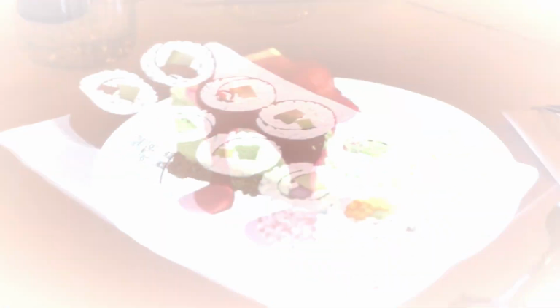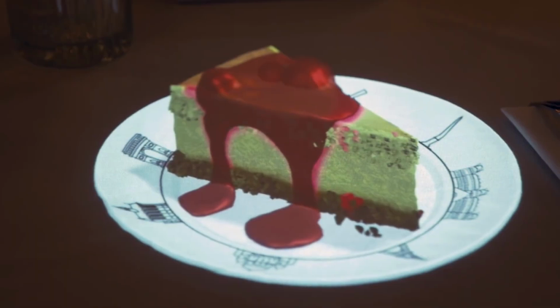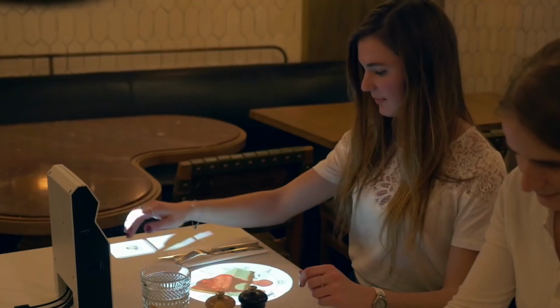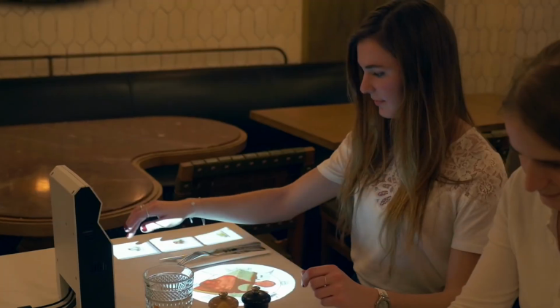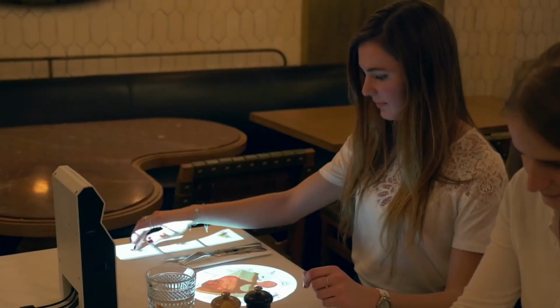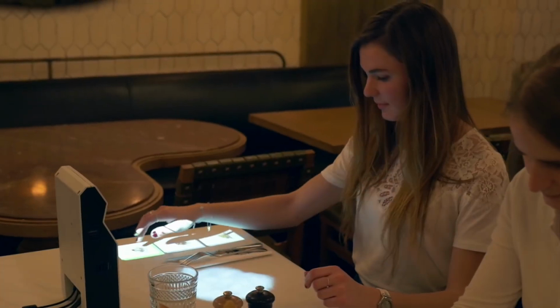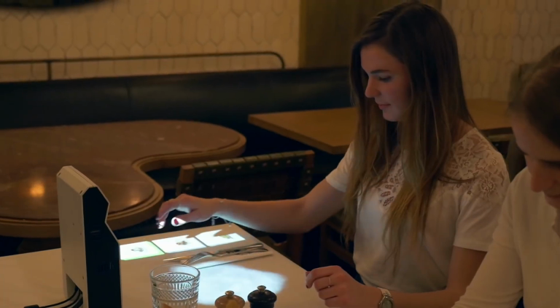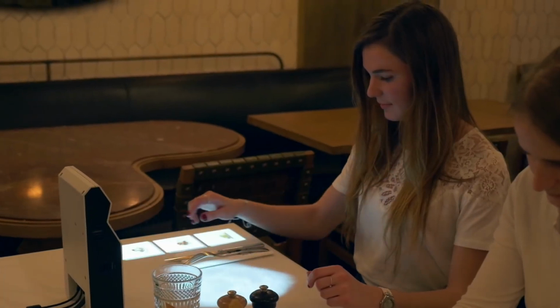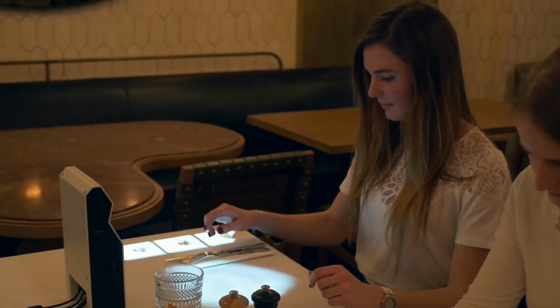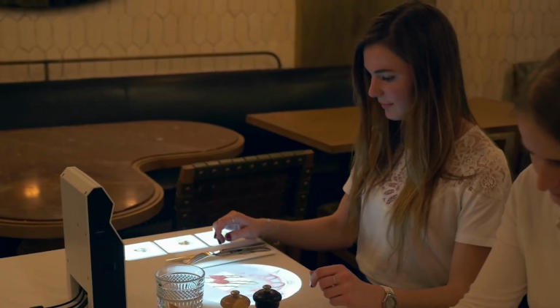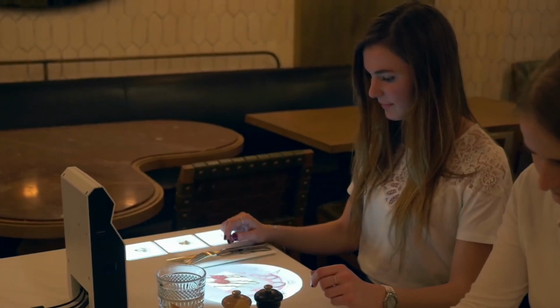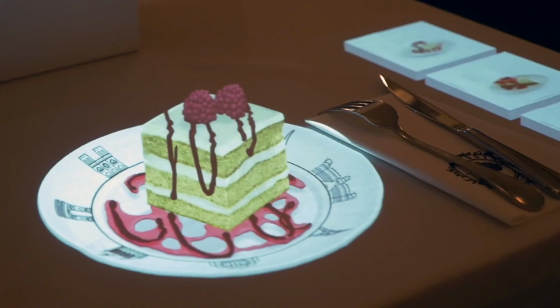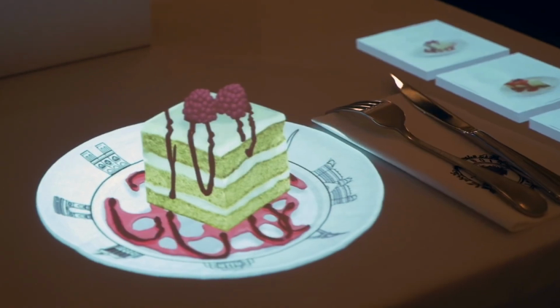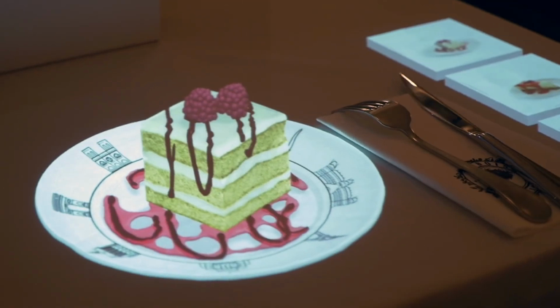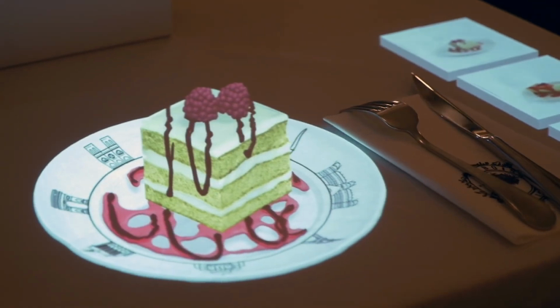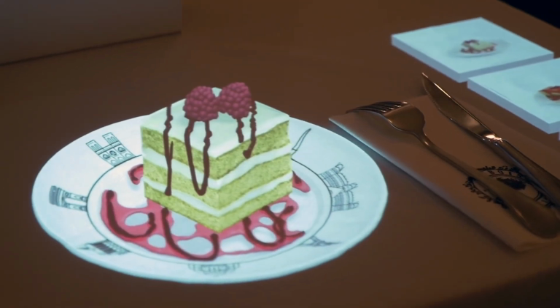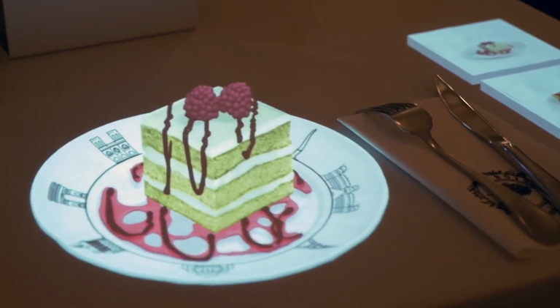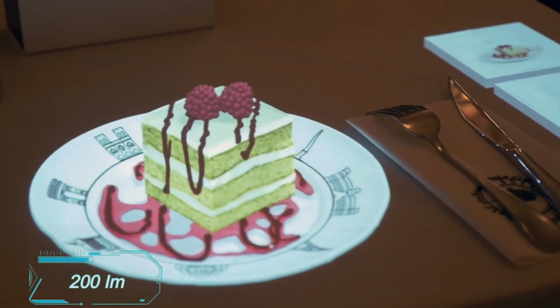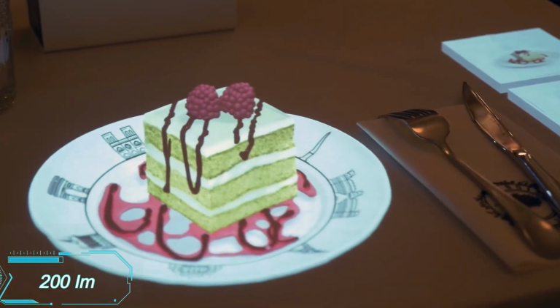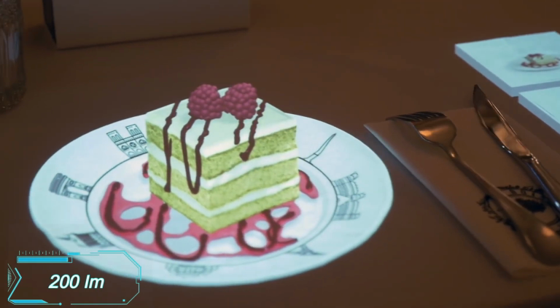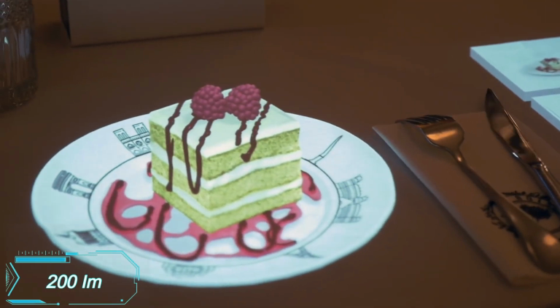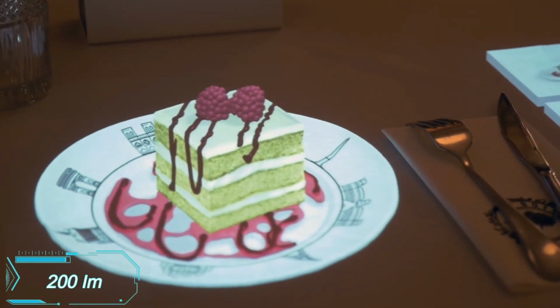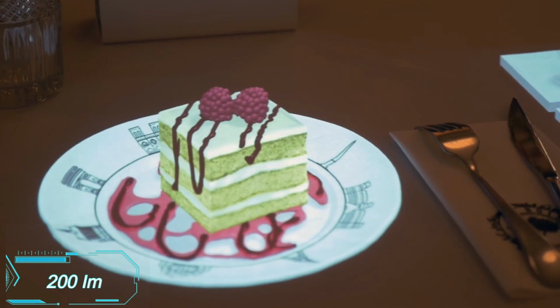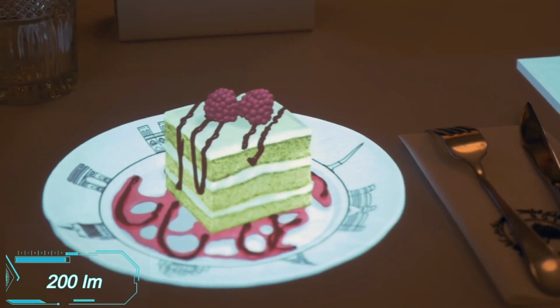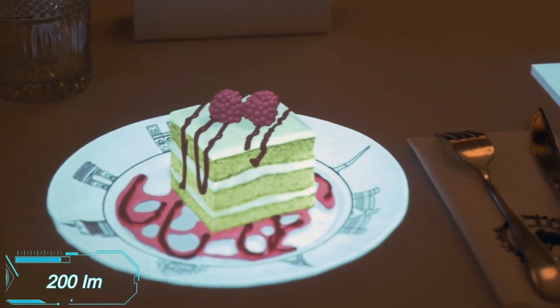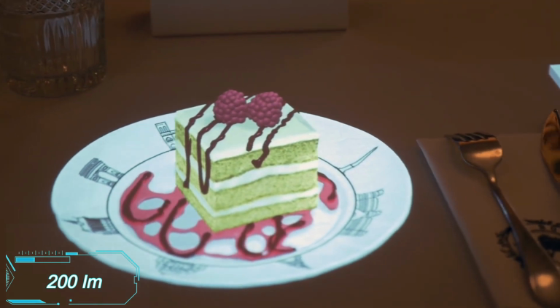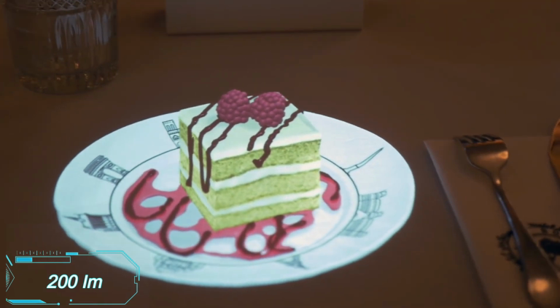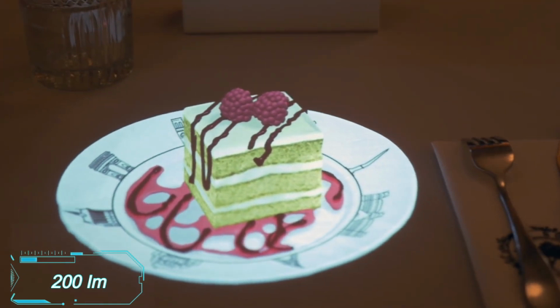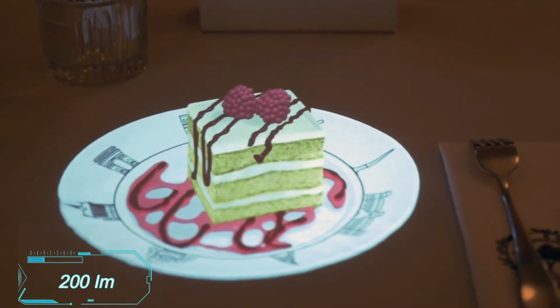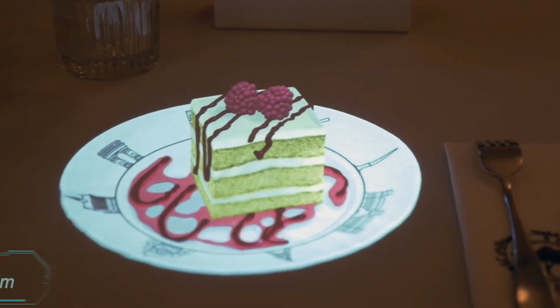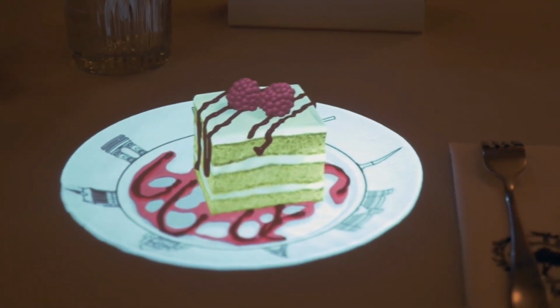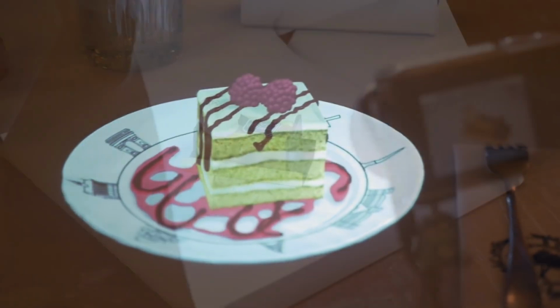Guests can accurately gauge portion sizes. And with a brightness of 200 lumens, the picture quality is excellent in any lighting.